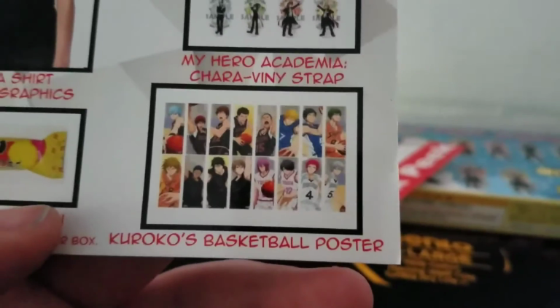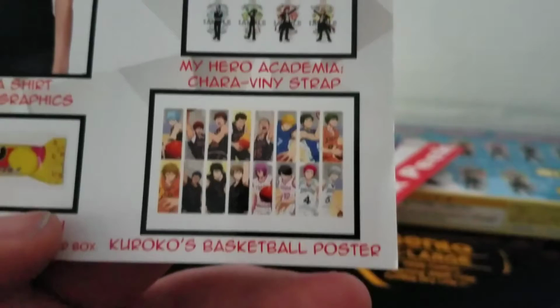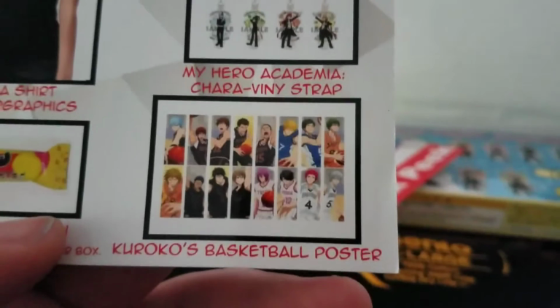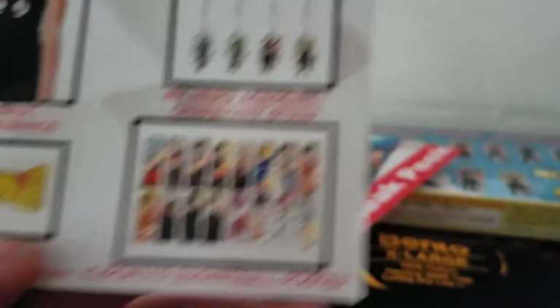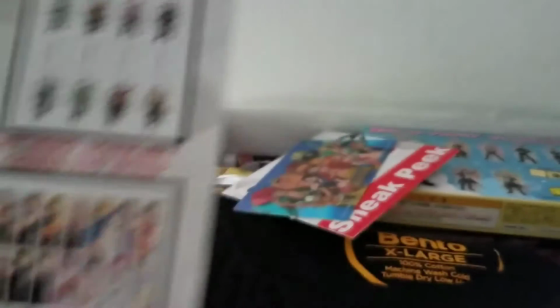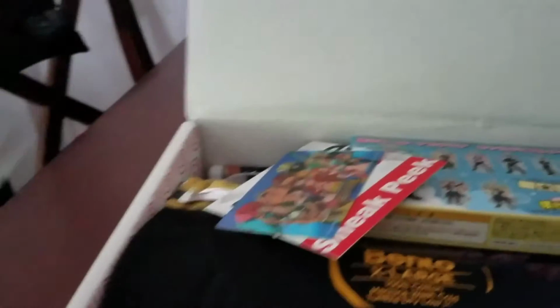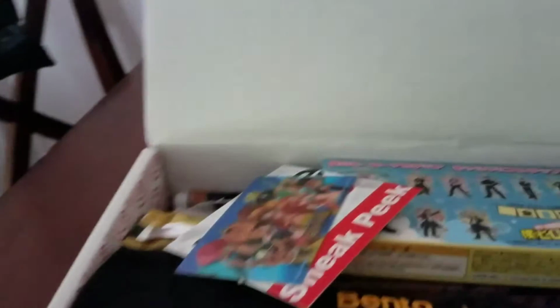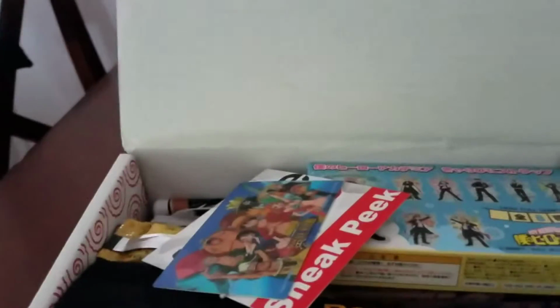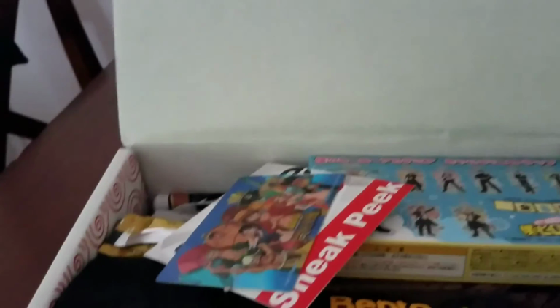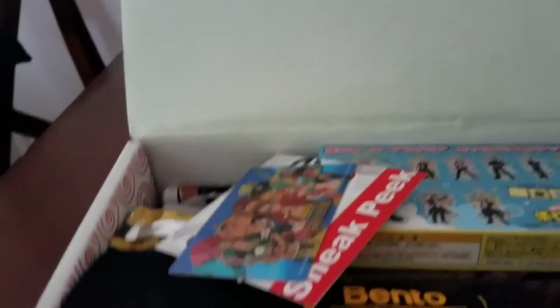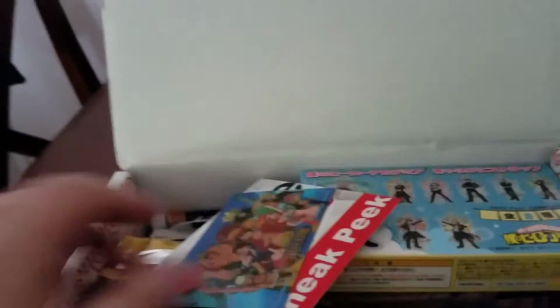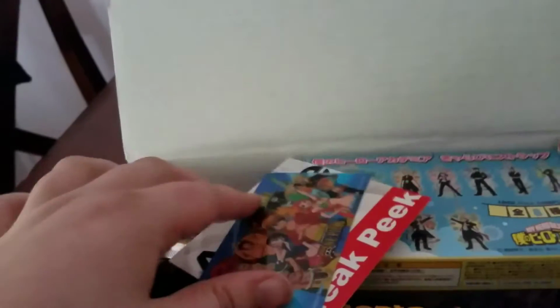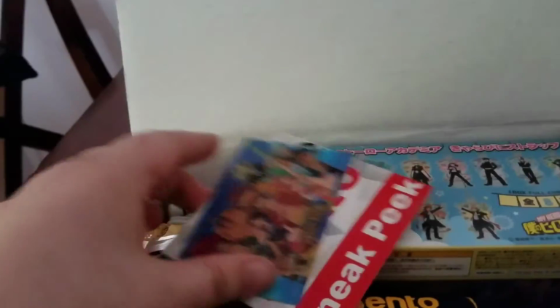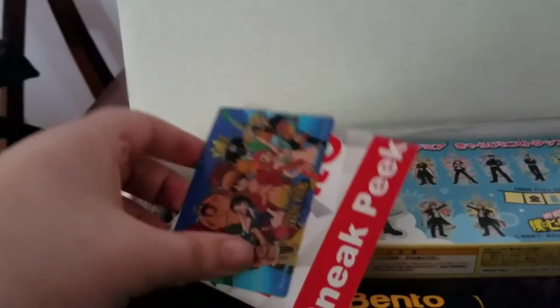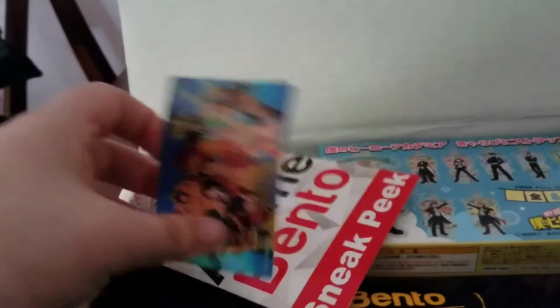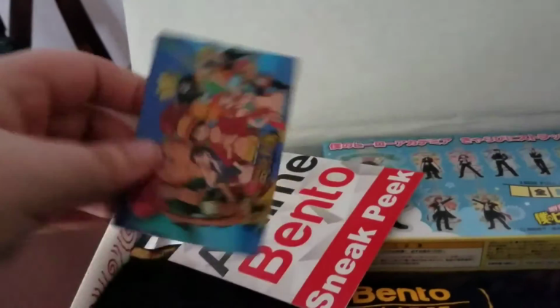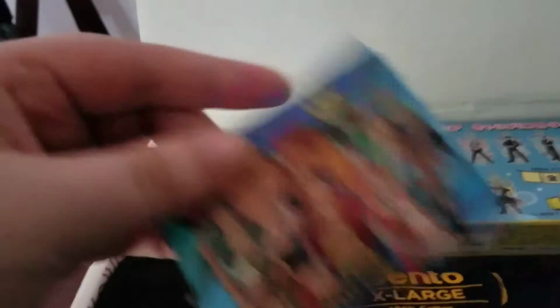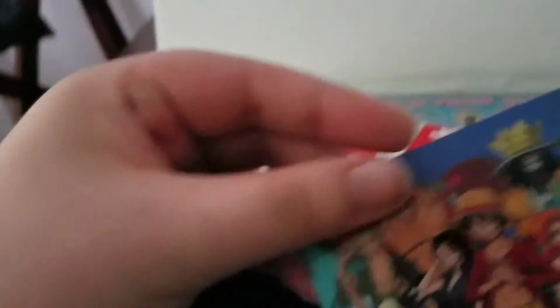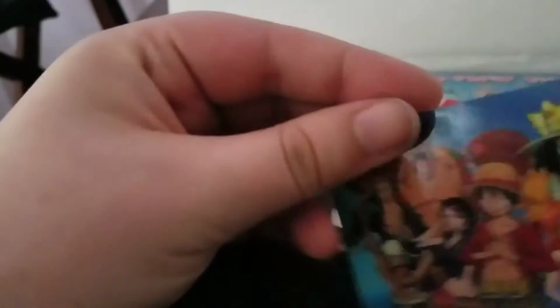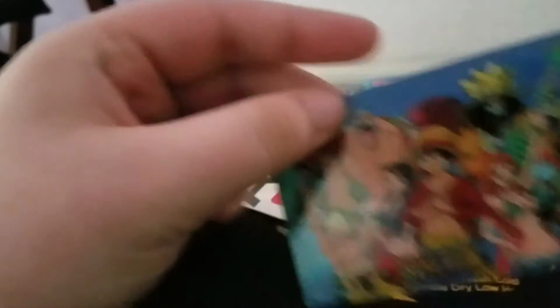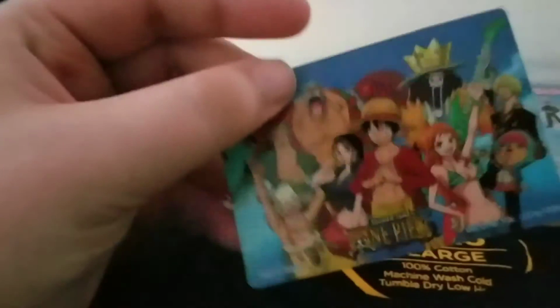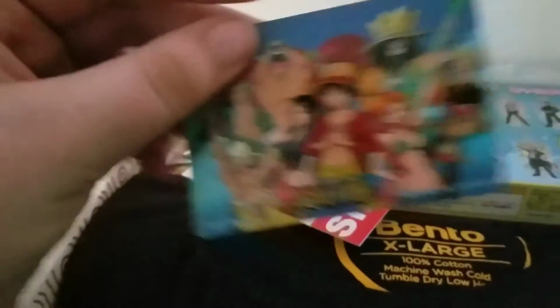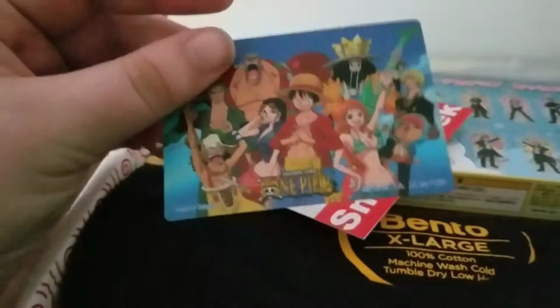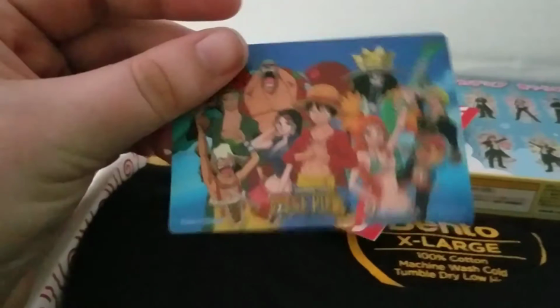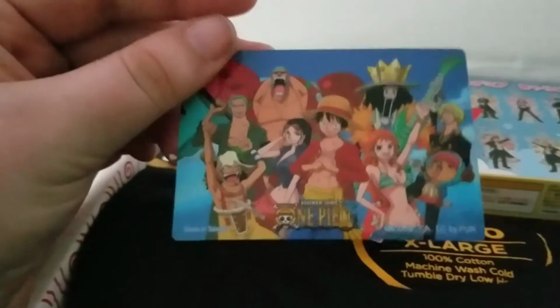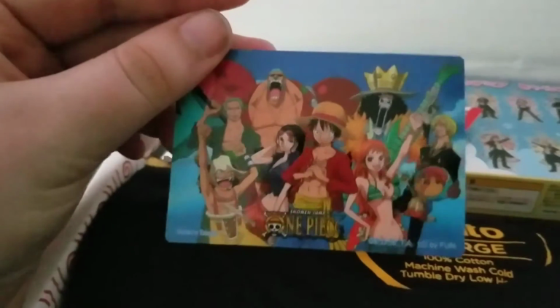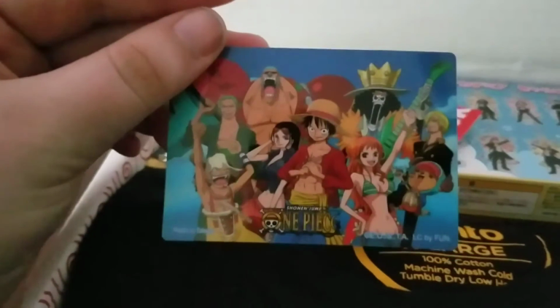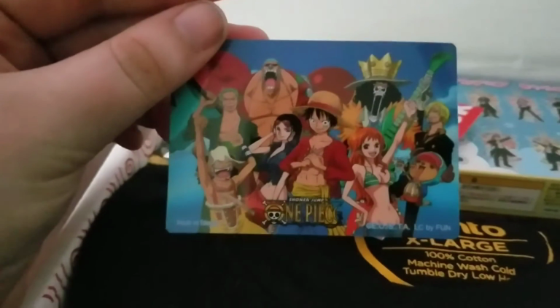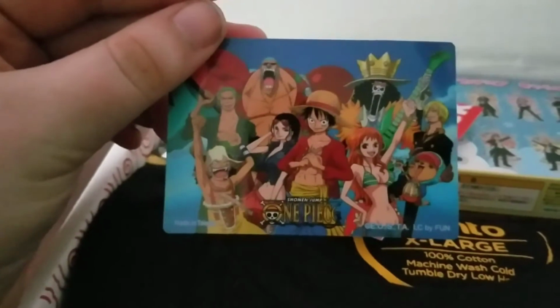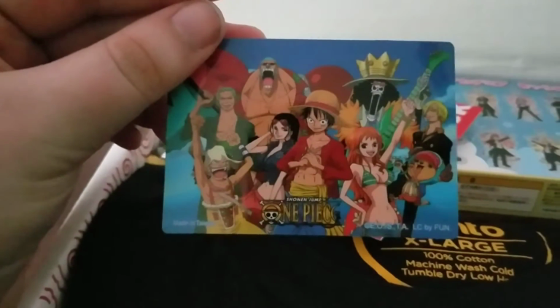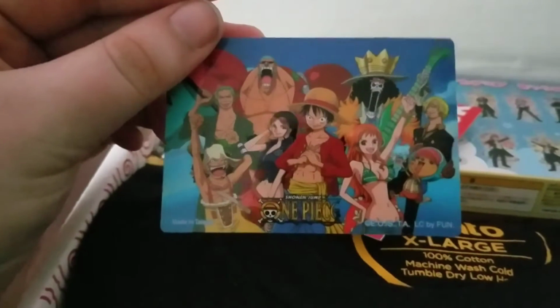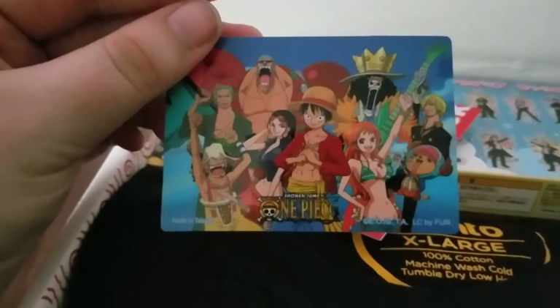I'm curious to see which one I get. So I guess this is the One Piece sticker.